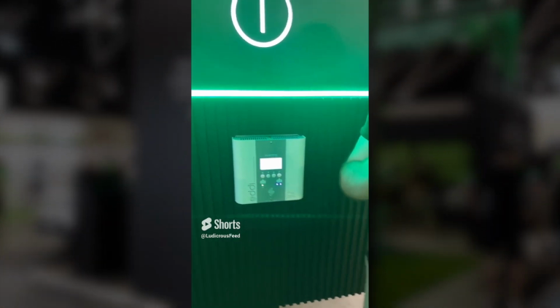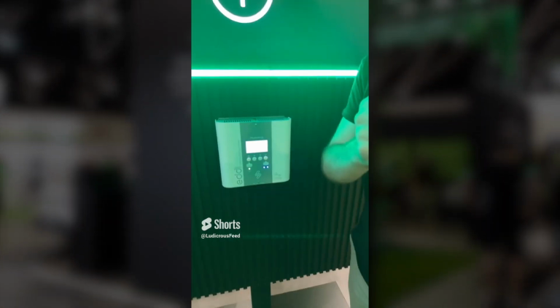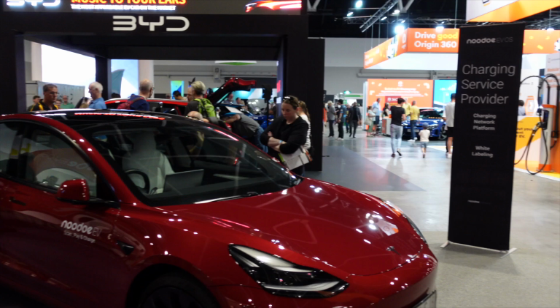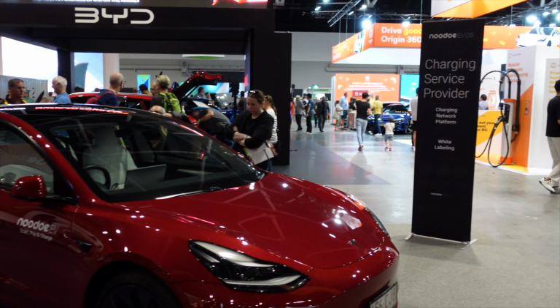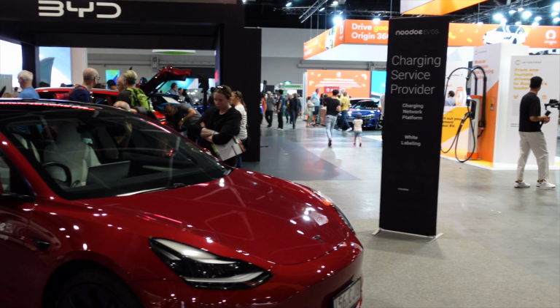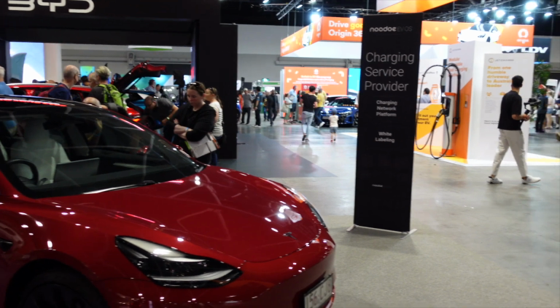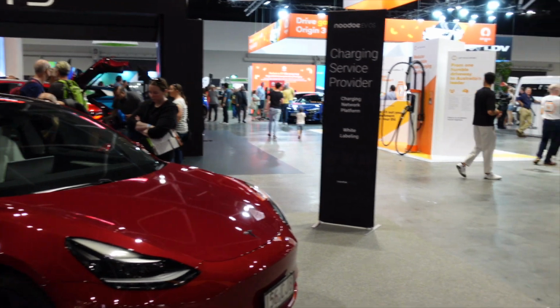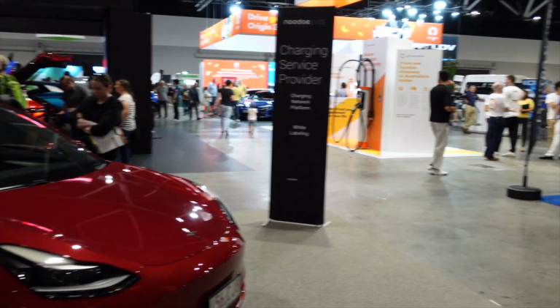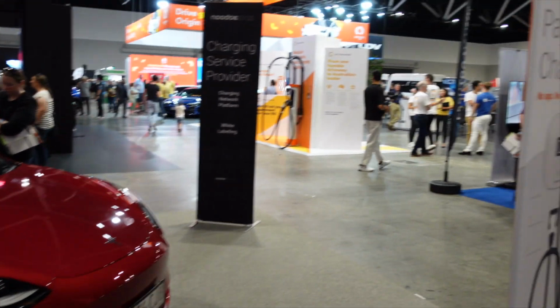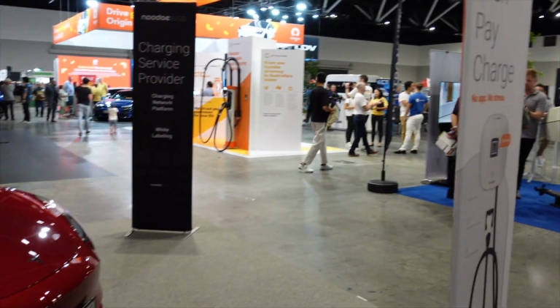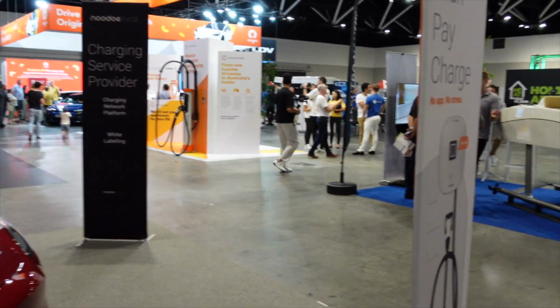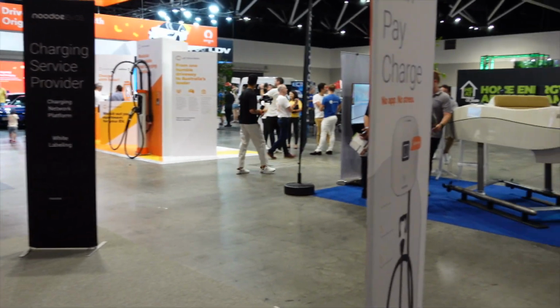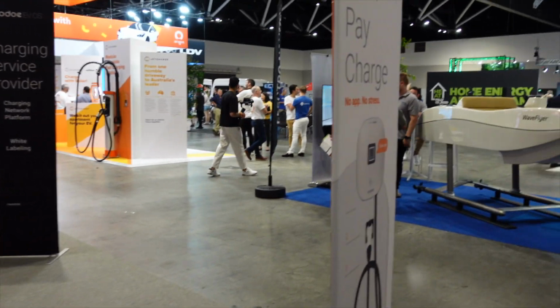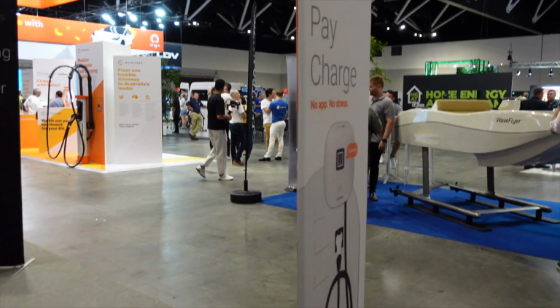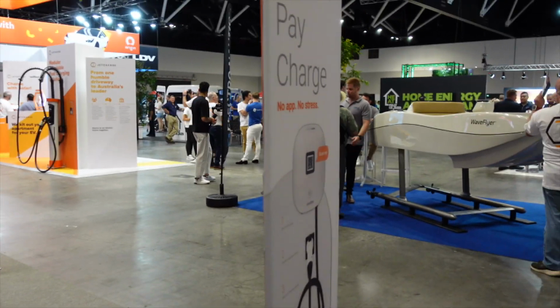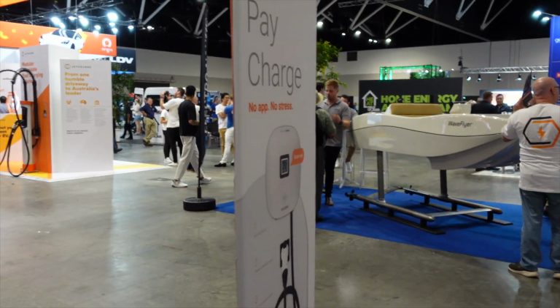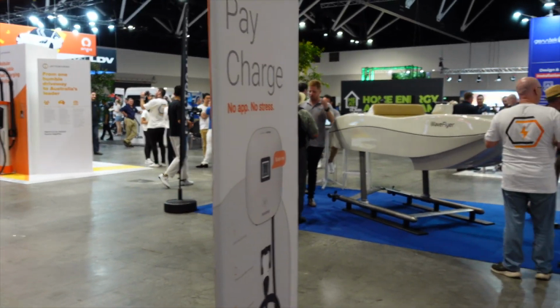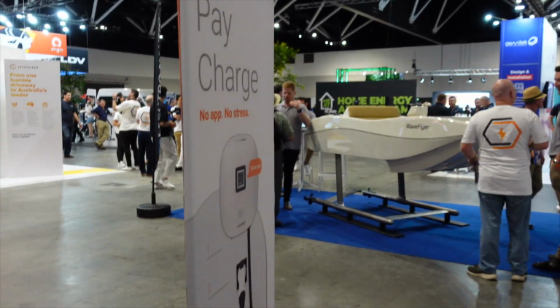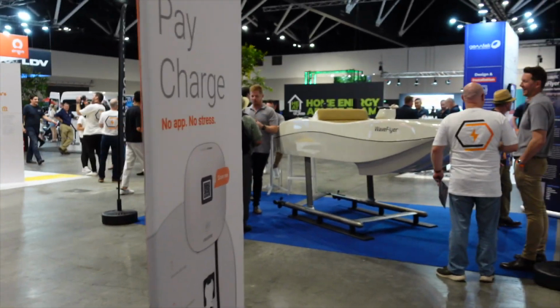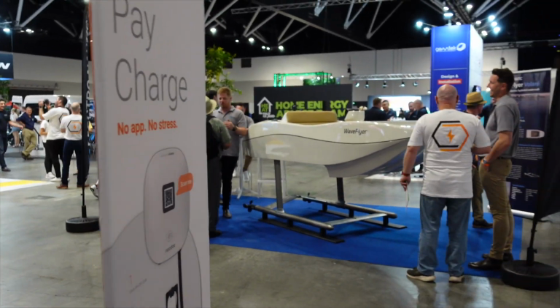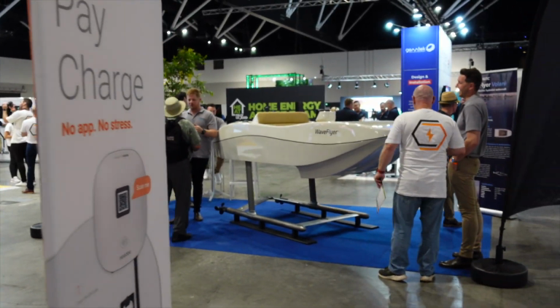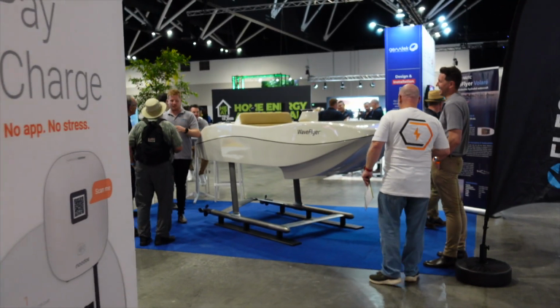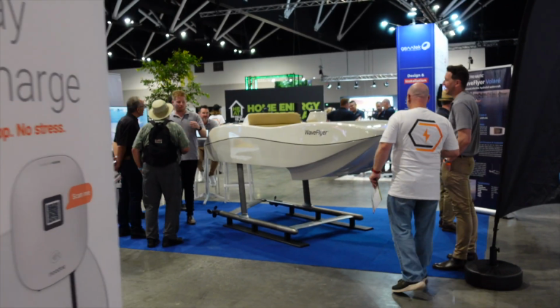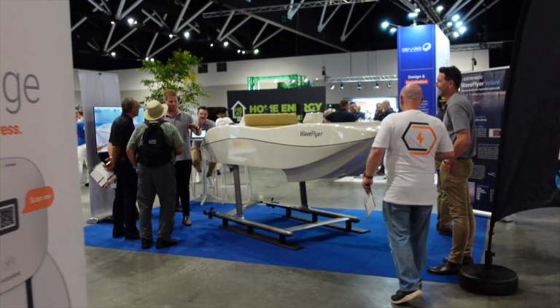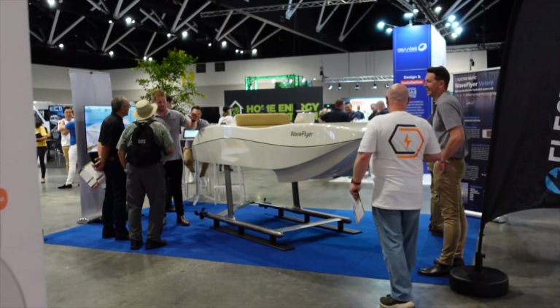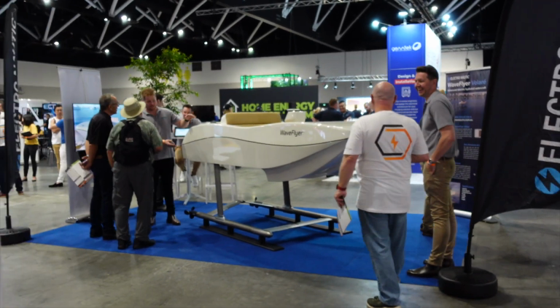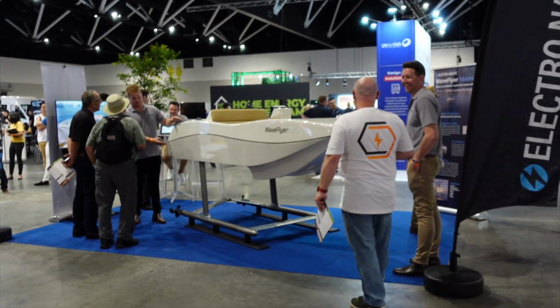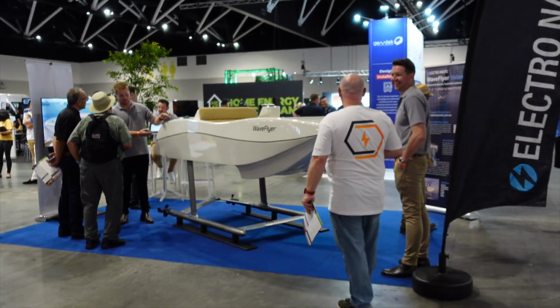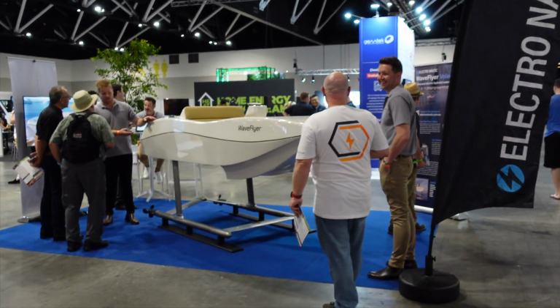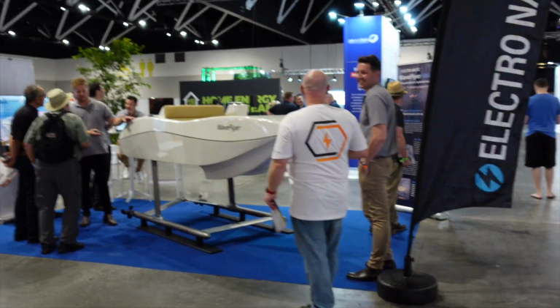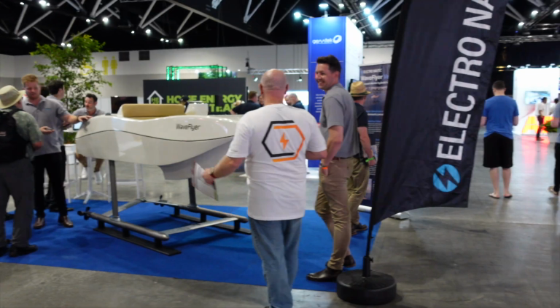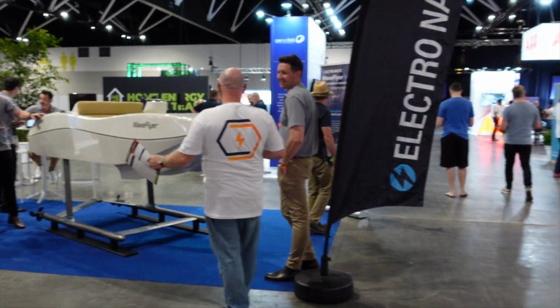We do need some more credit card tap-and-go type things to make it easier for EV adoption.